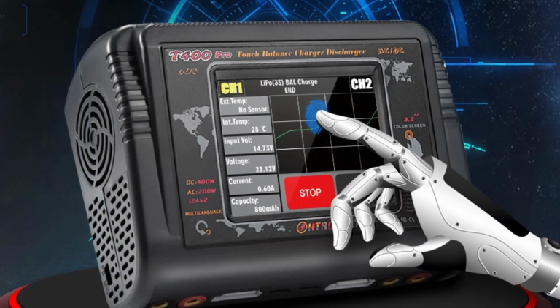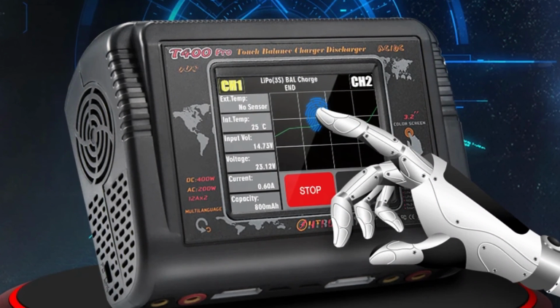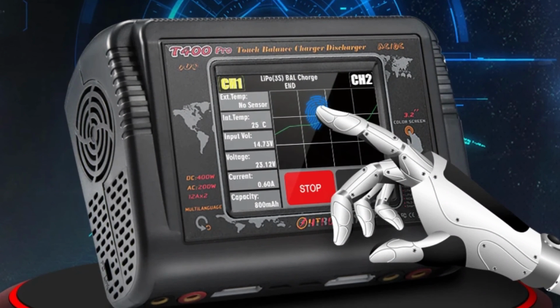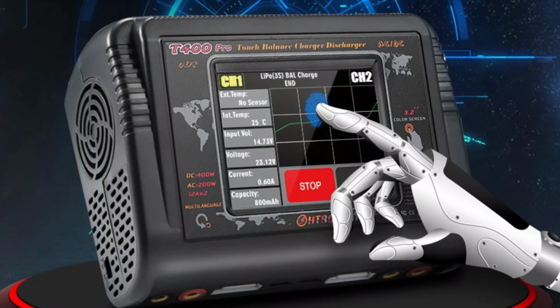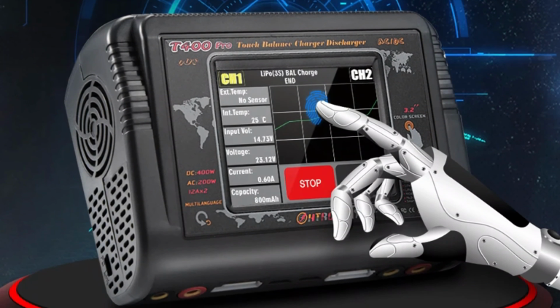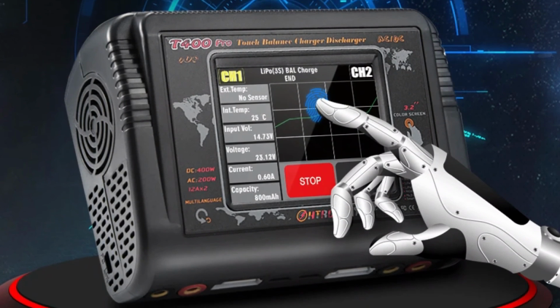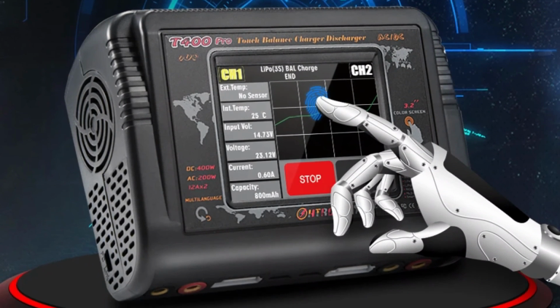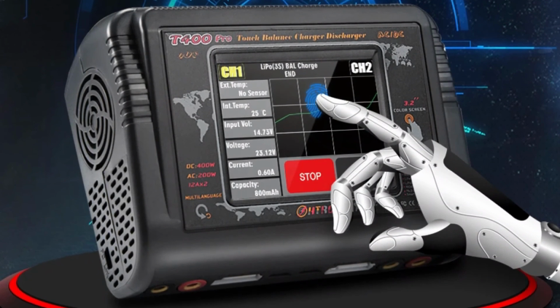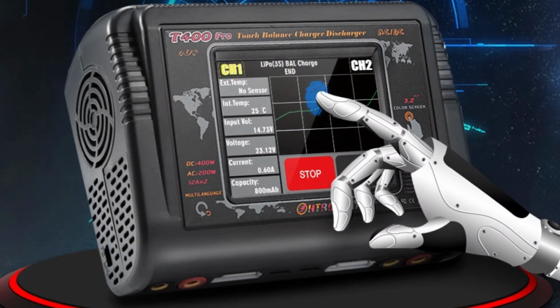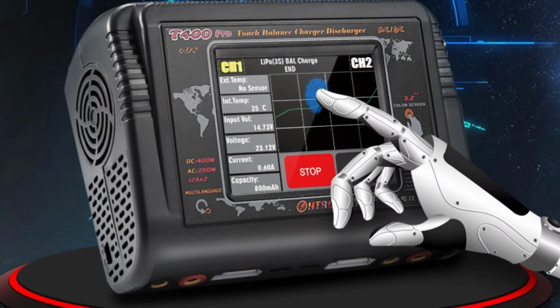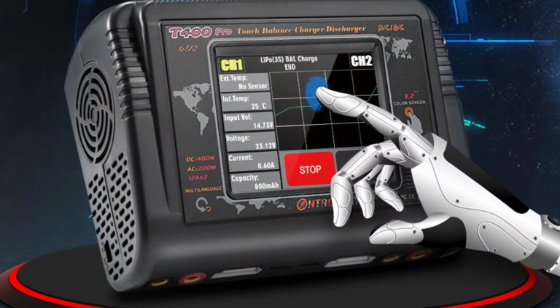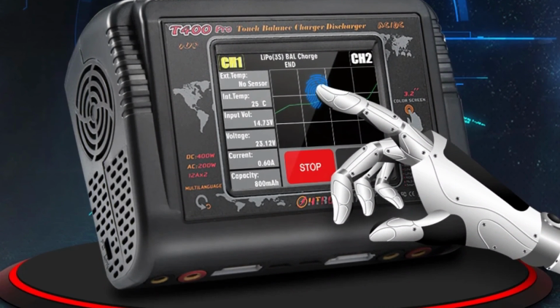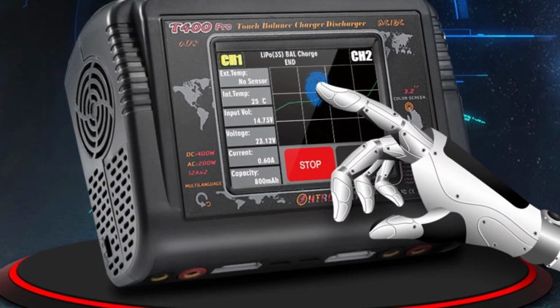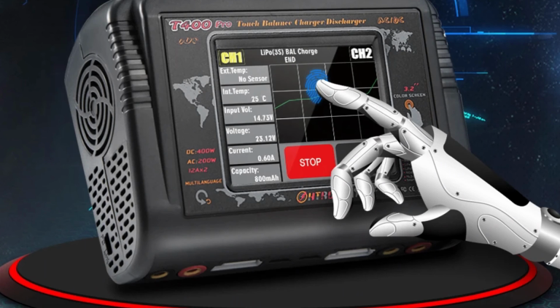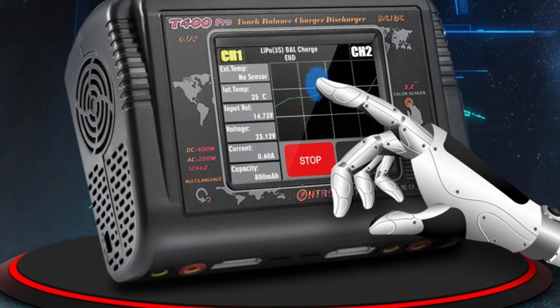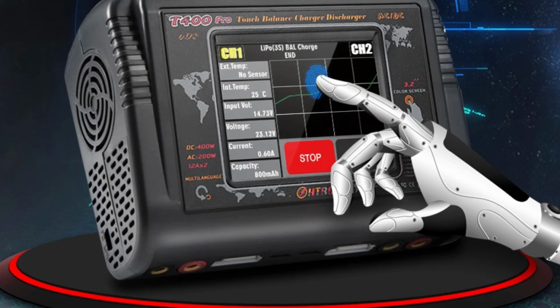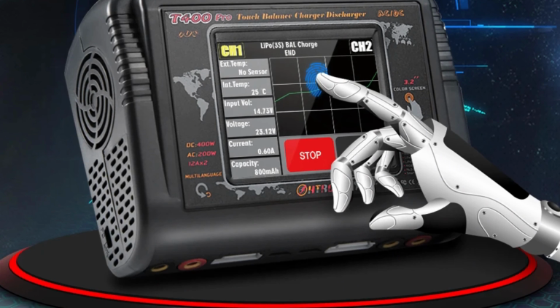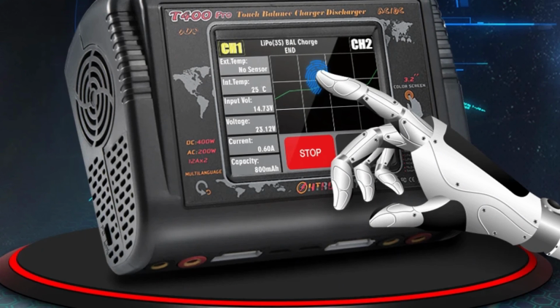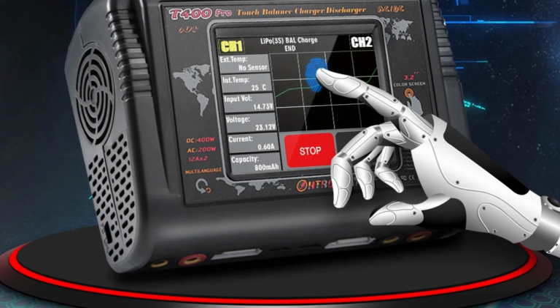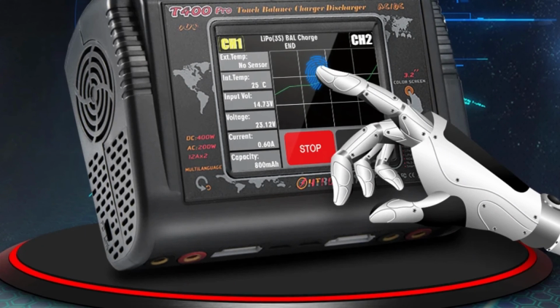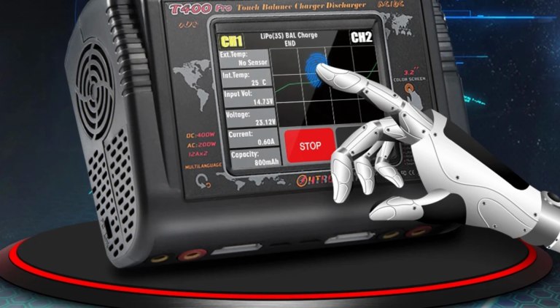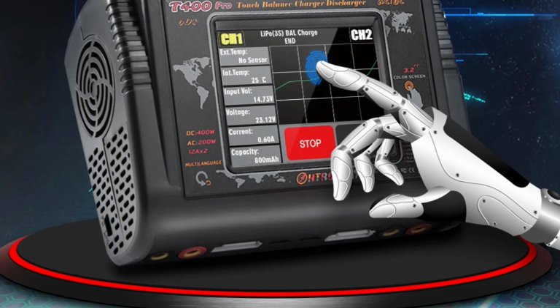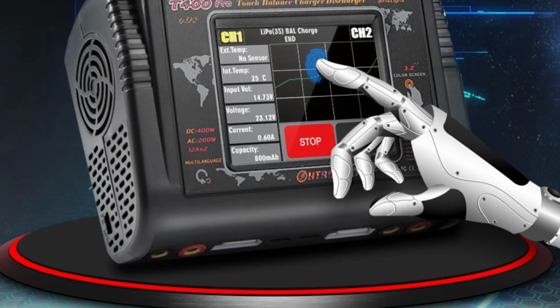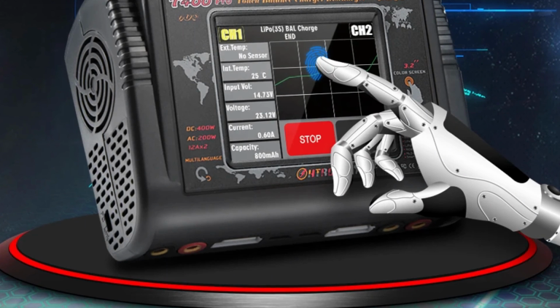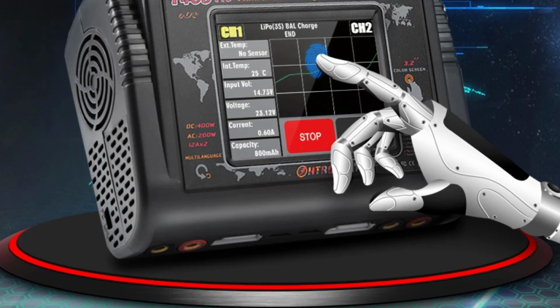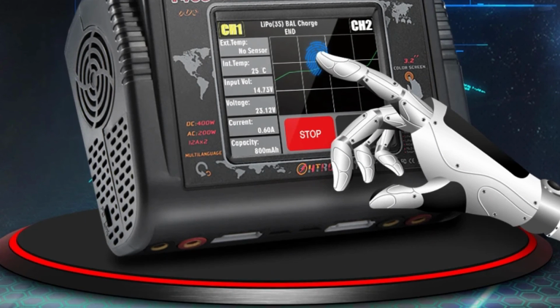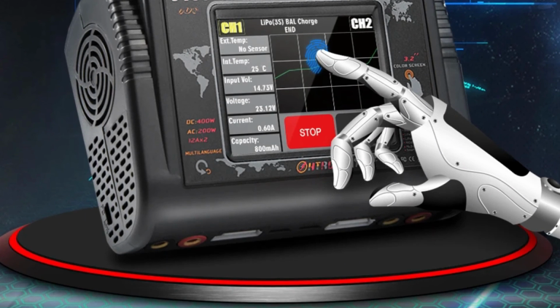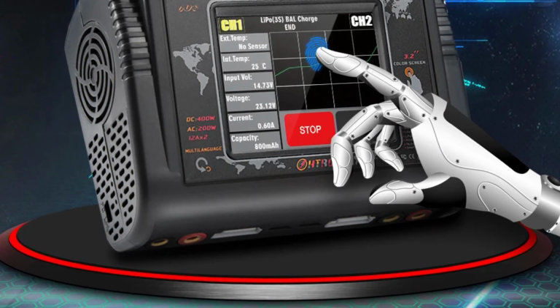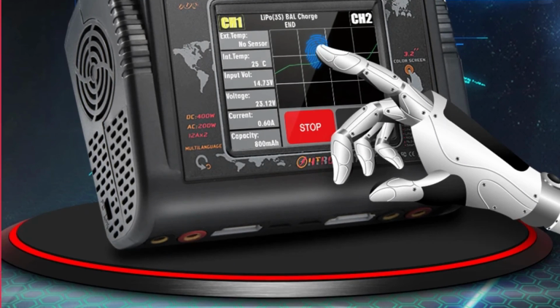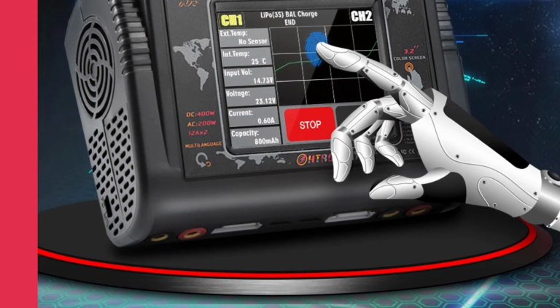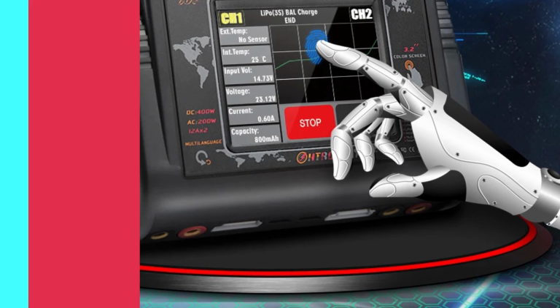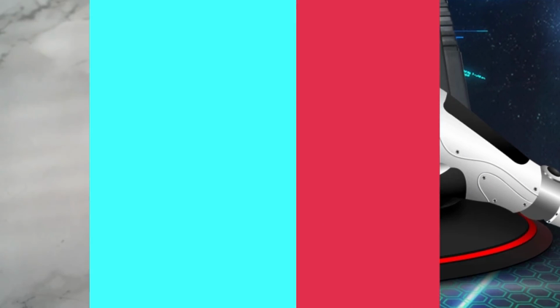It is compatible with various standard batteries, making it a versatile choice for users with different RC models.